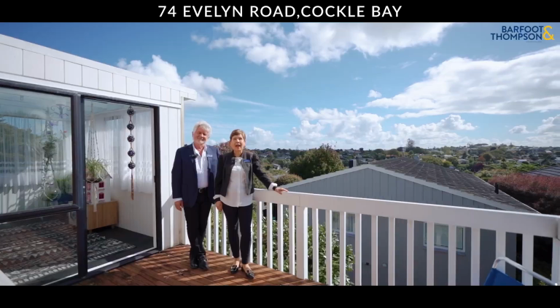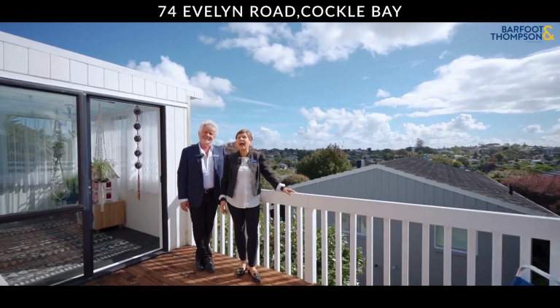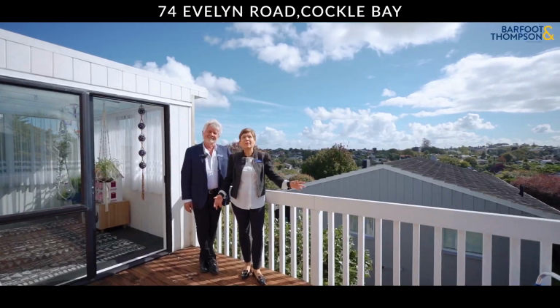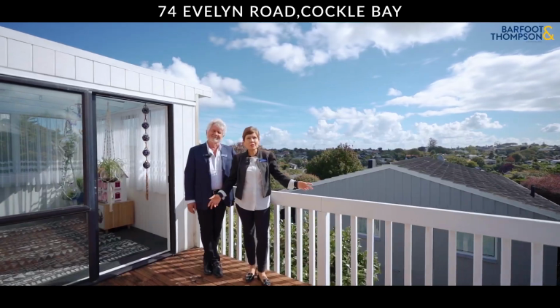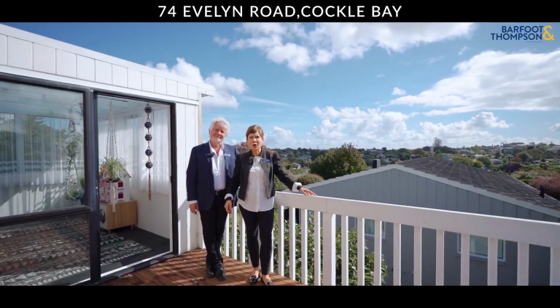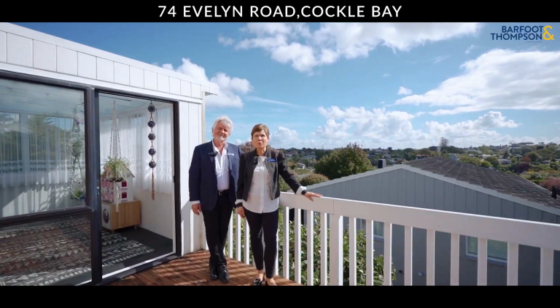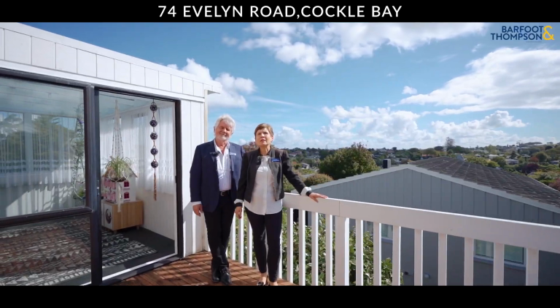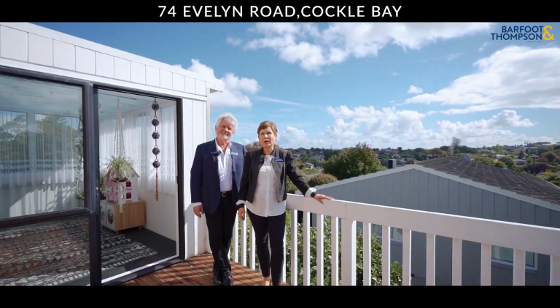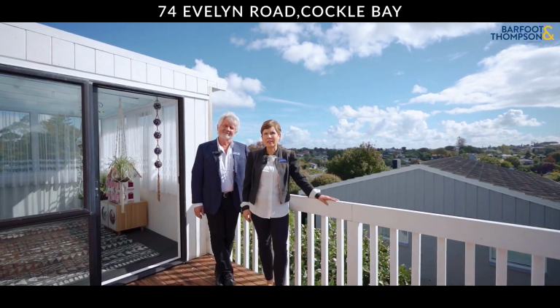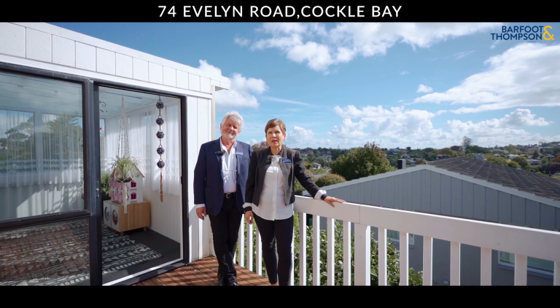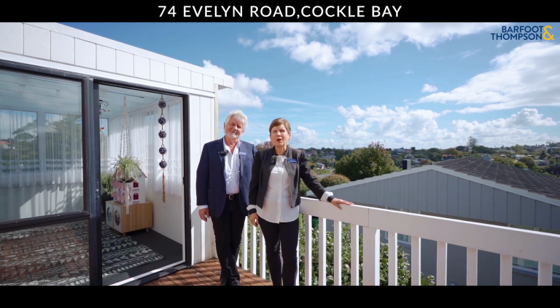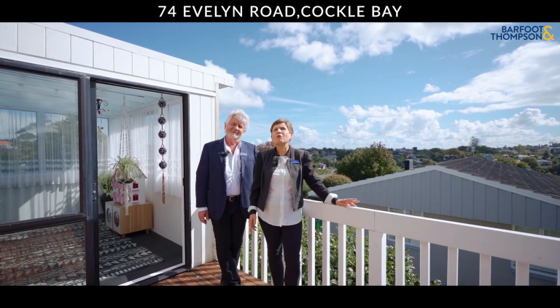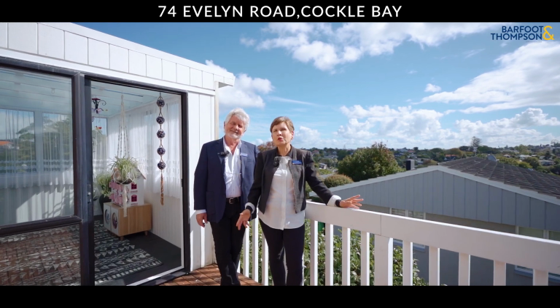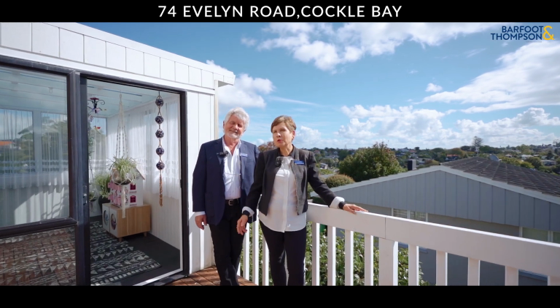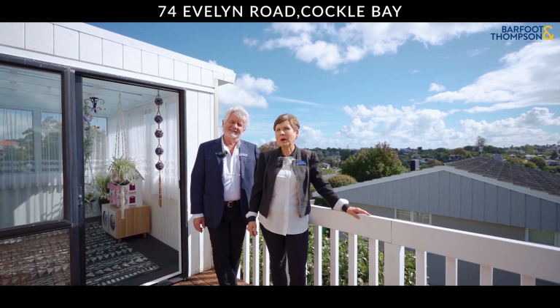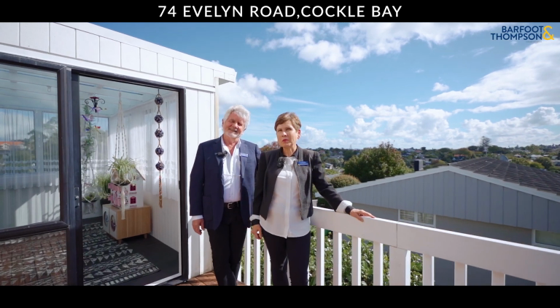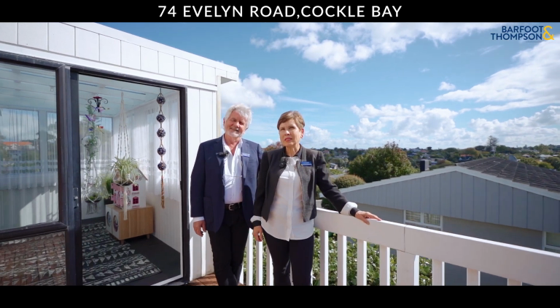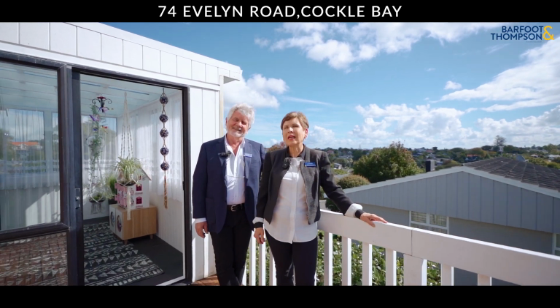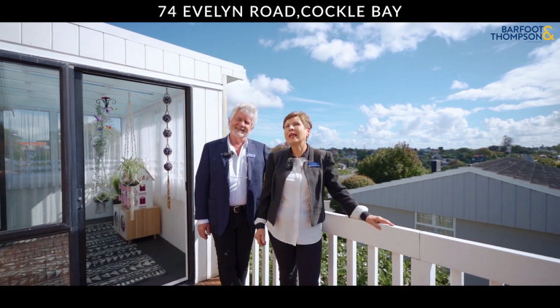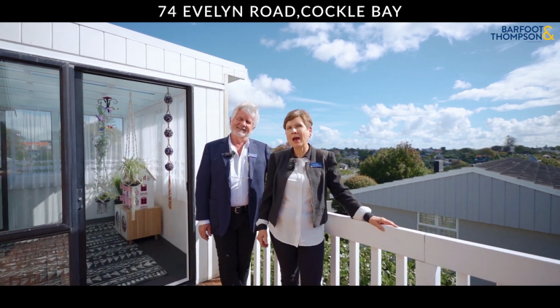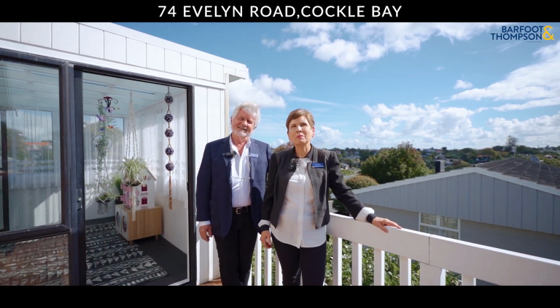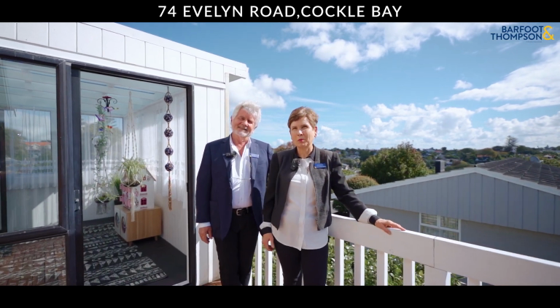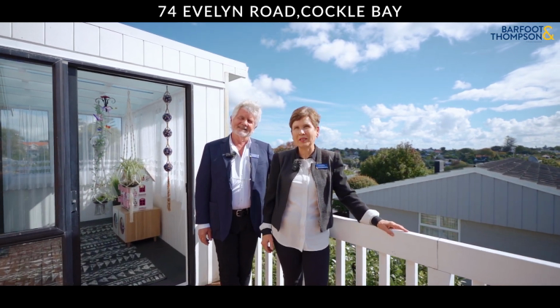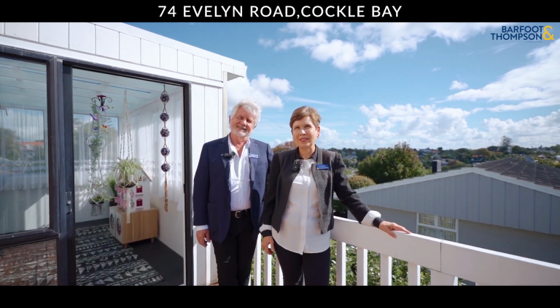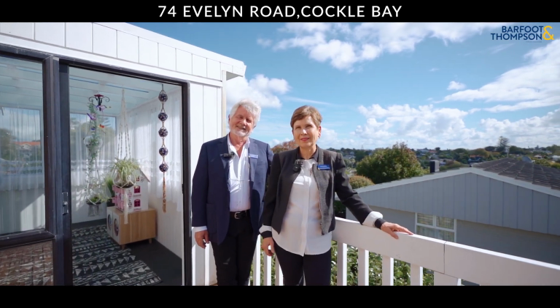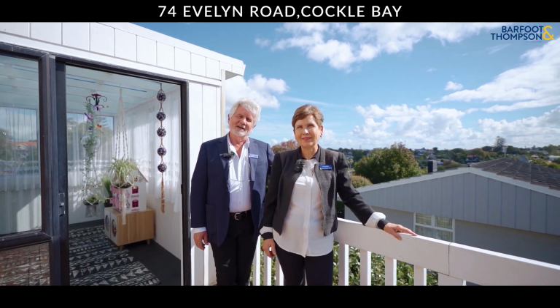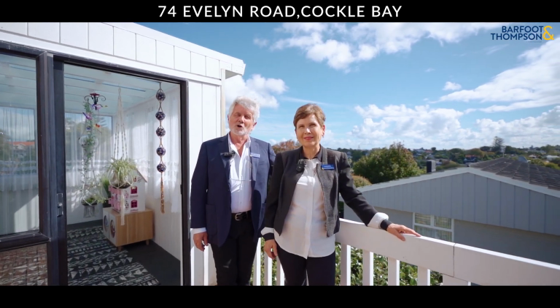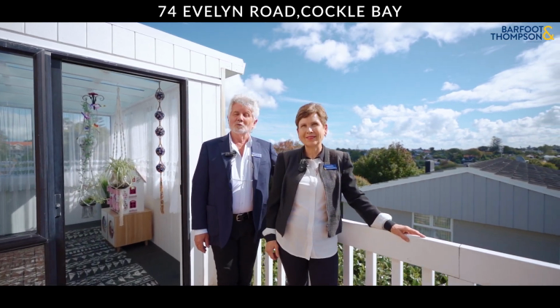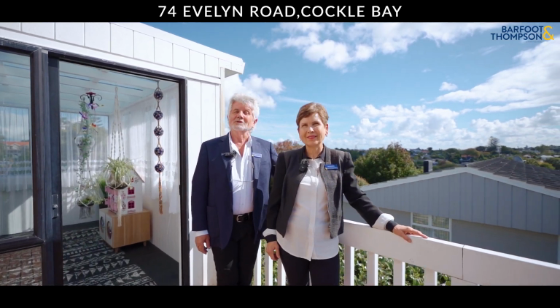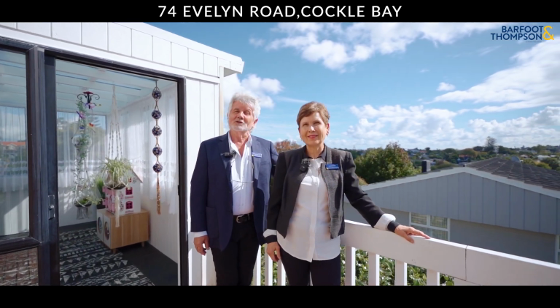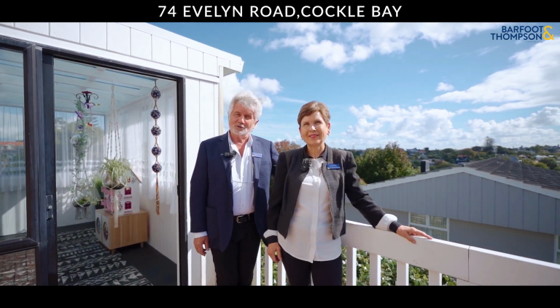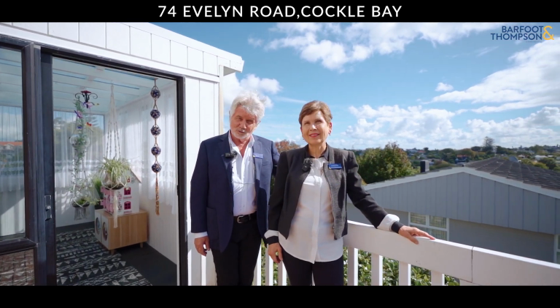This home is waiting for new memories and happy moments. Hope to see you soon!